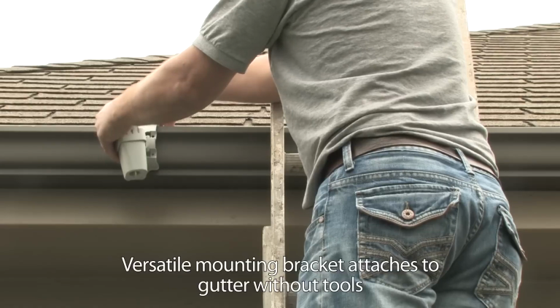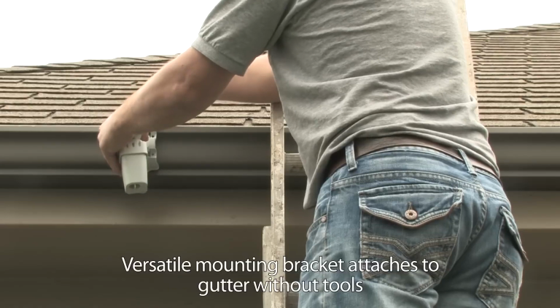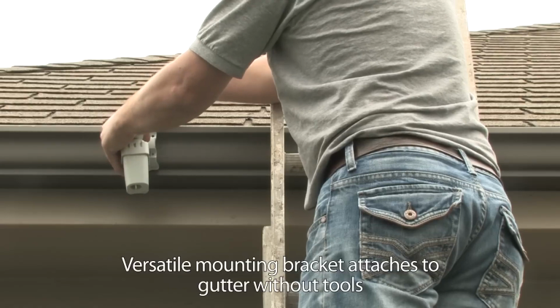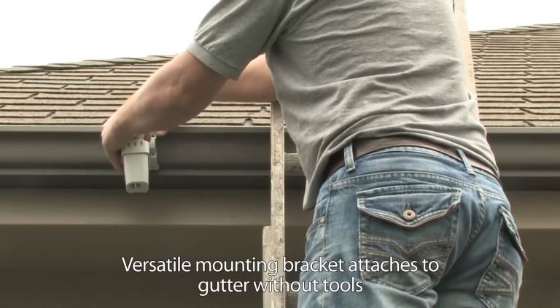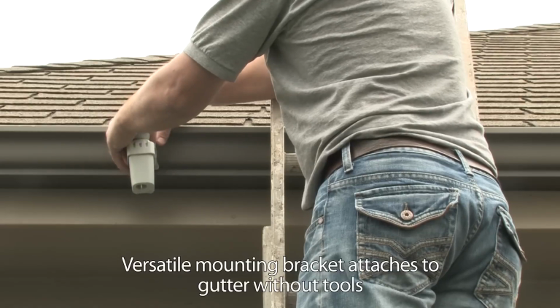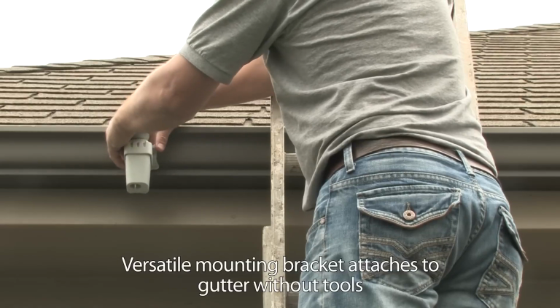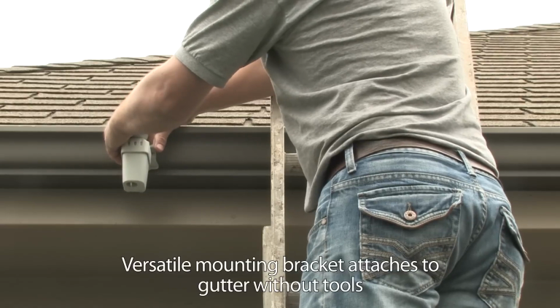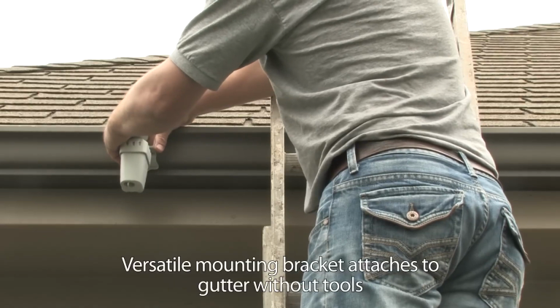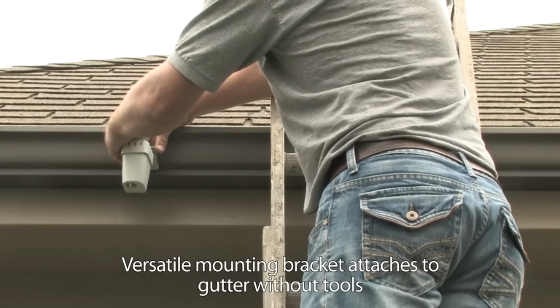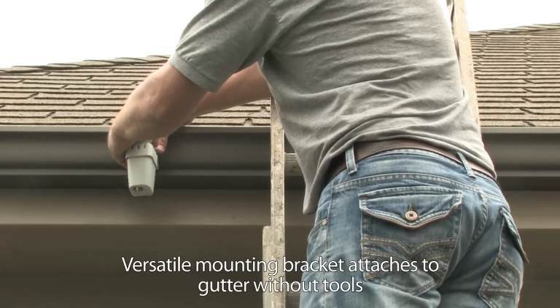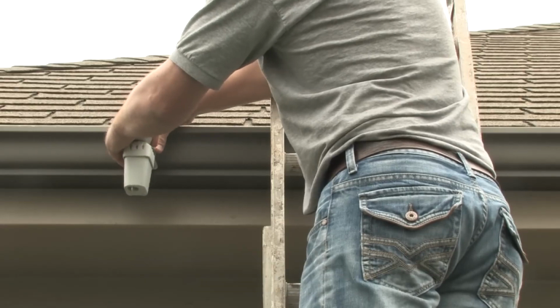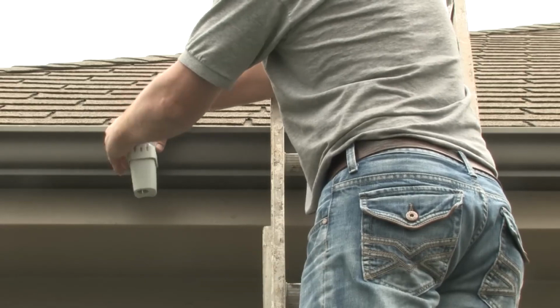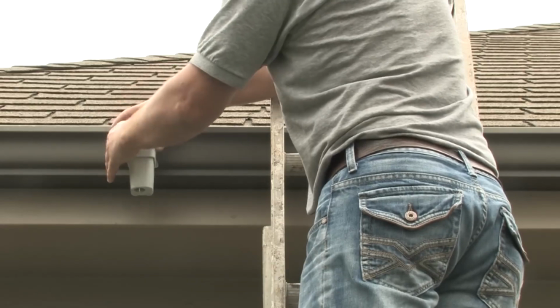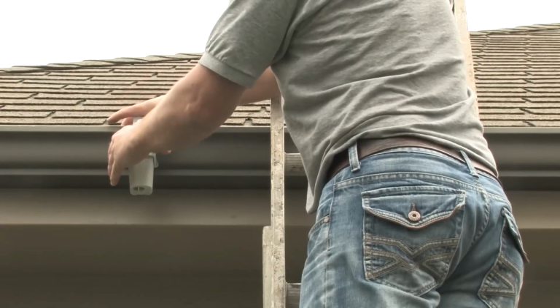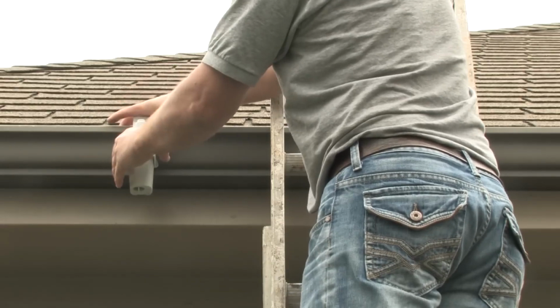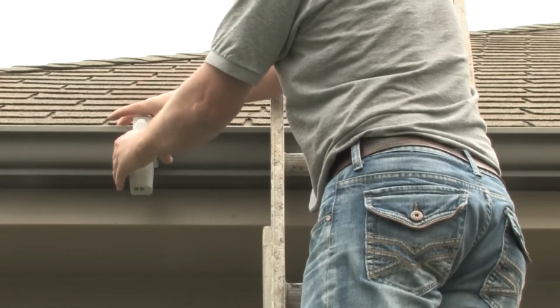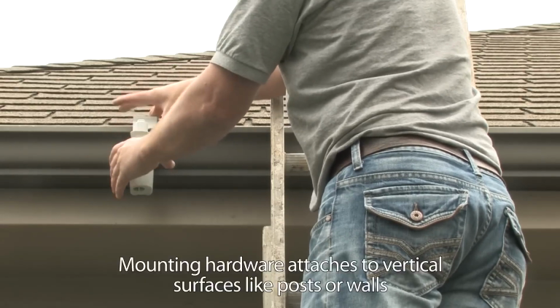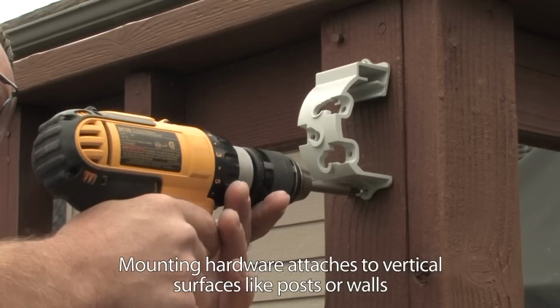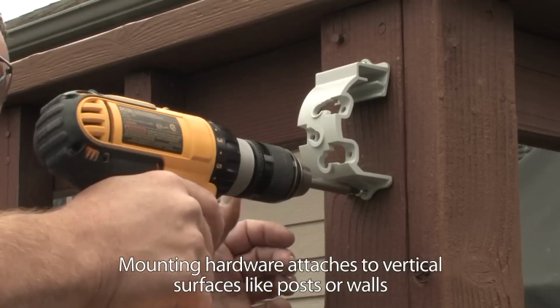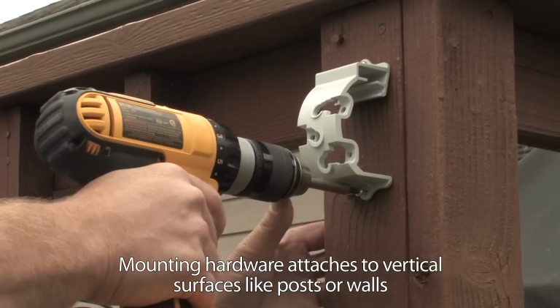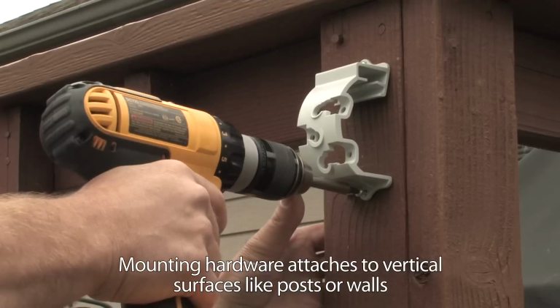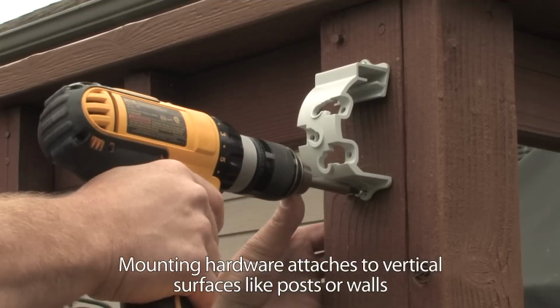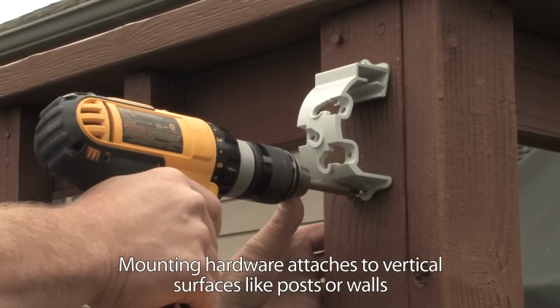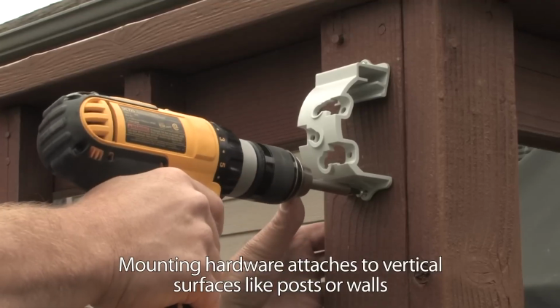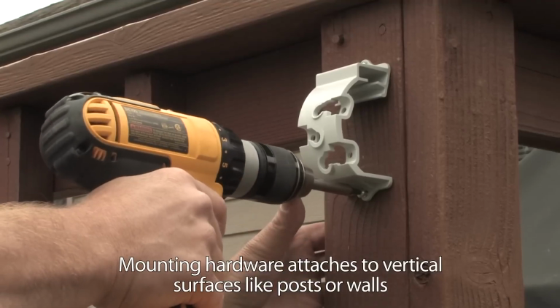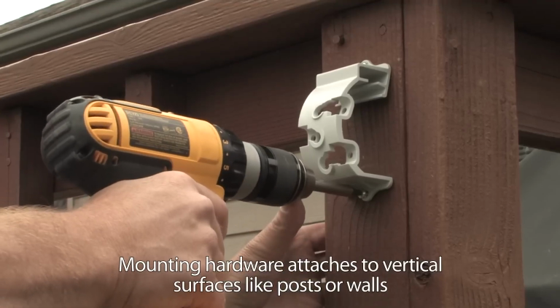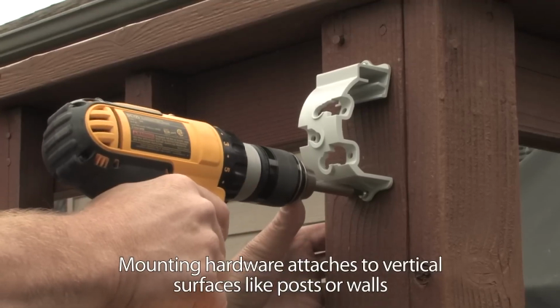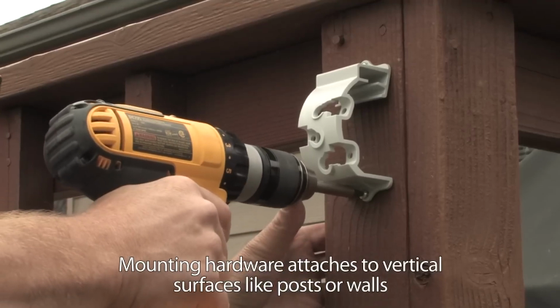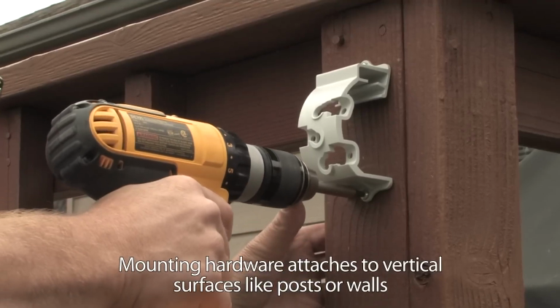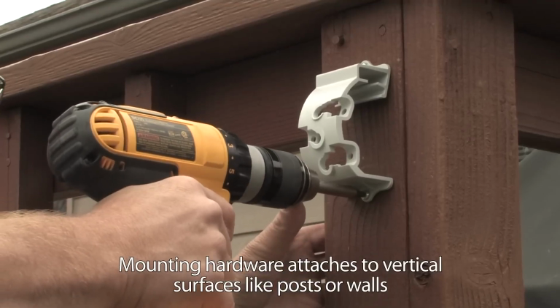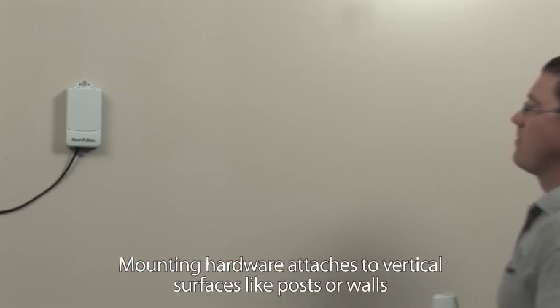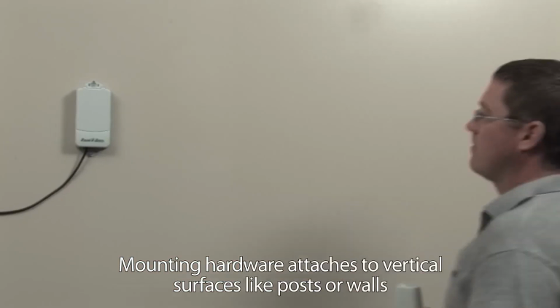No cumbersome thumb screws here. The WR2's versatile mounting bracket easily attaches to a gutter, wall or post.